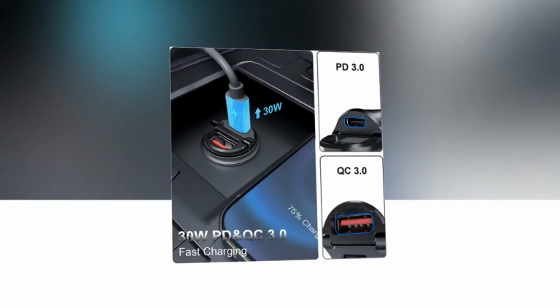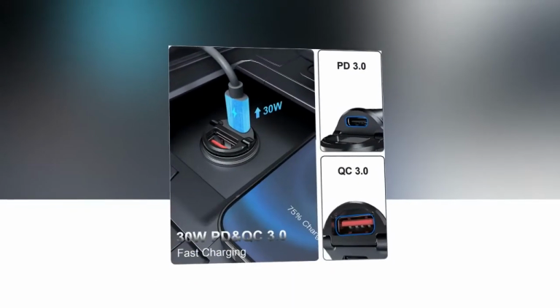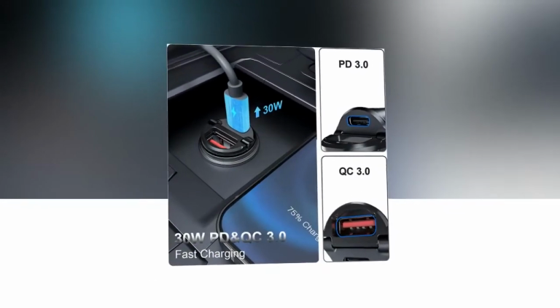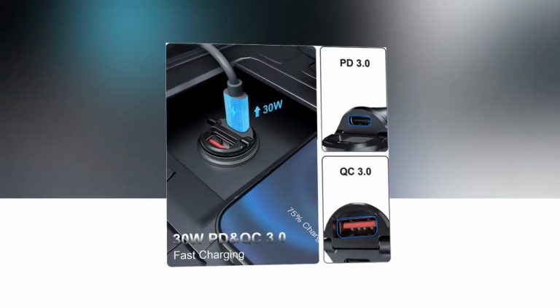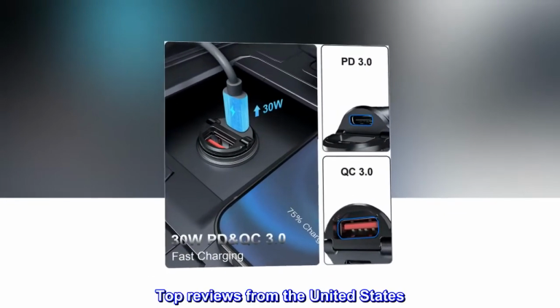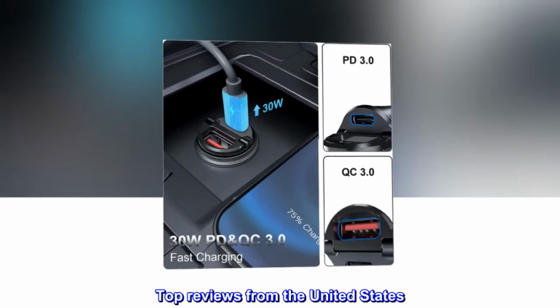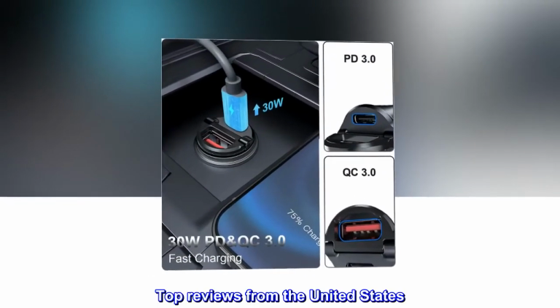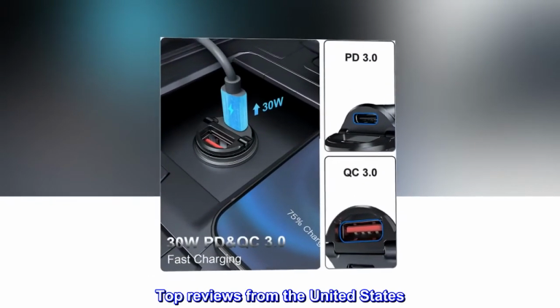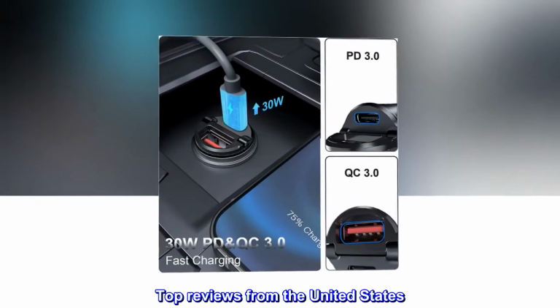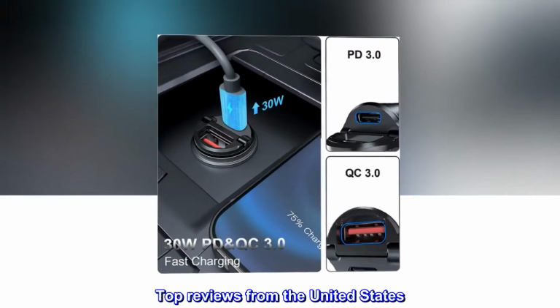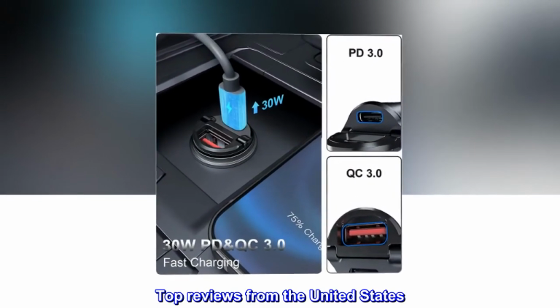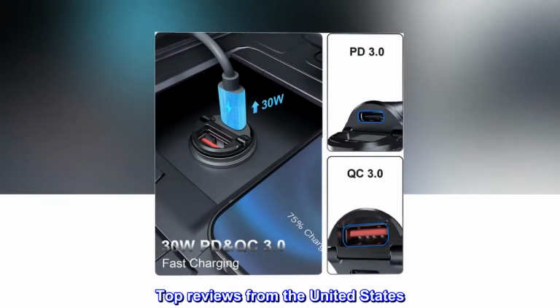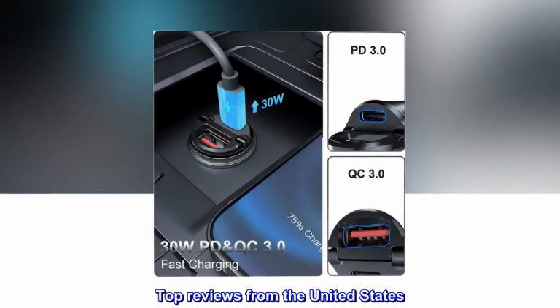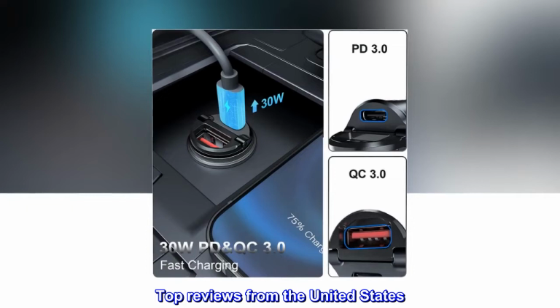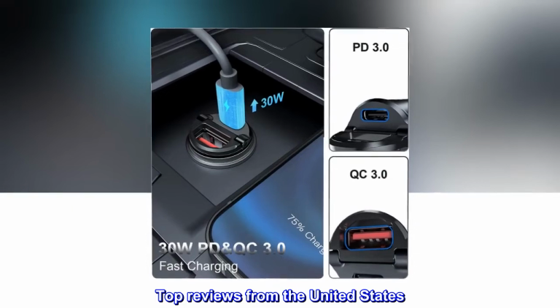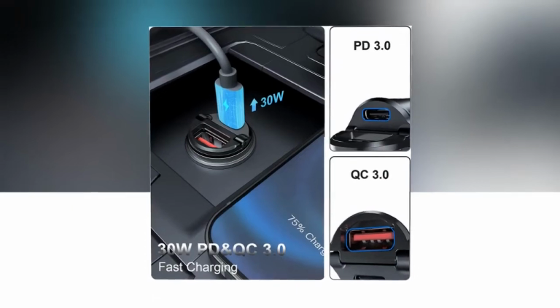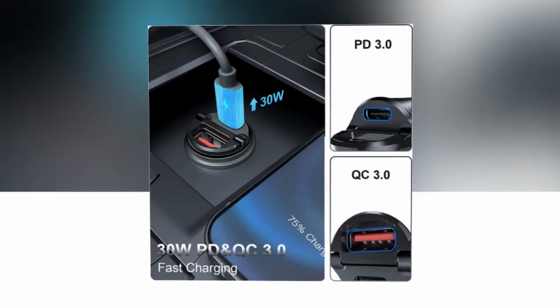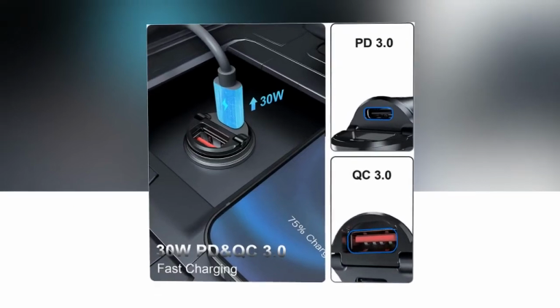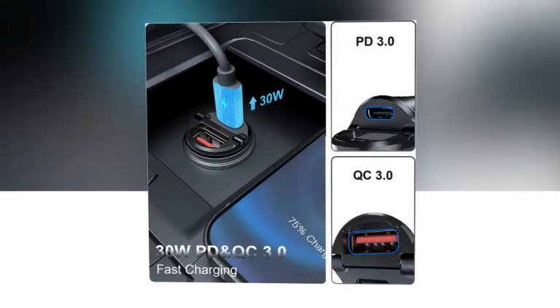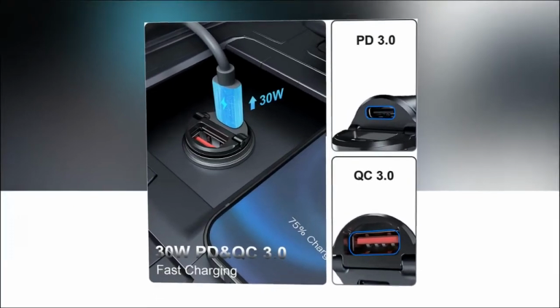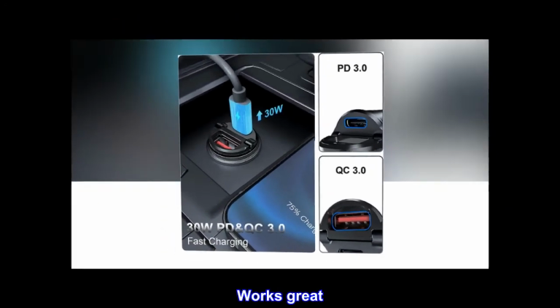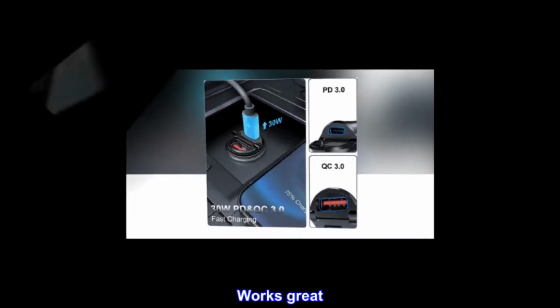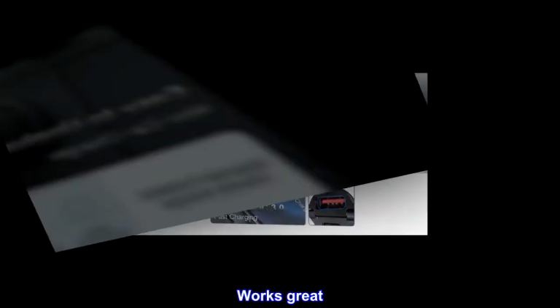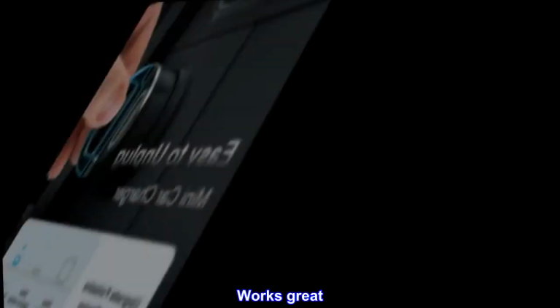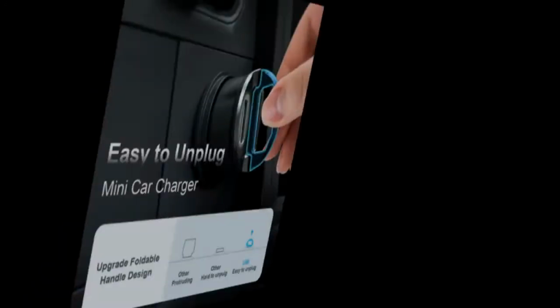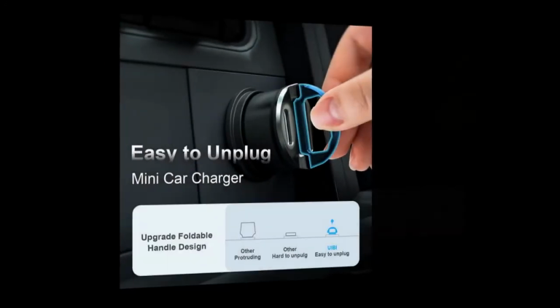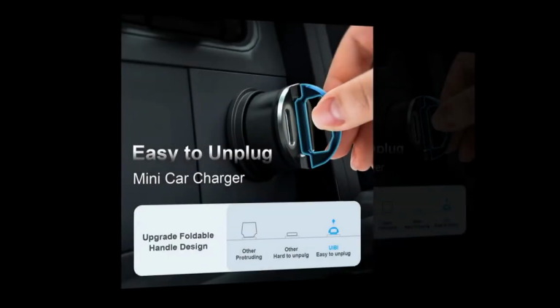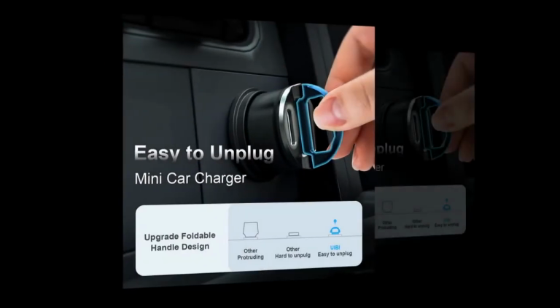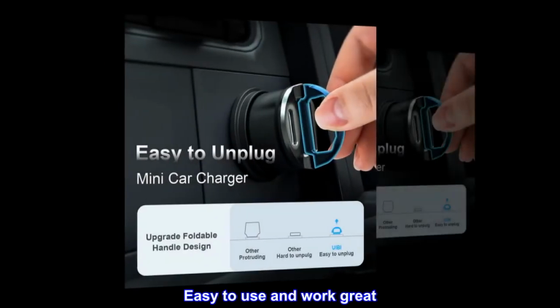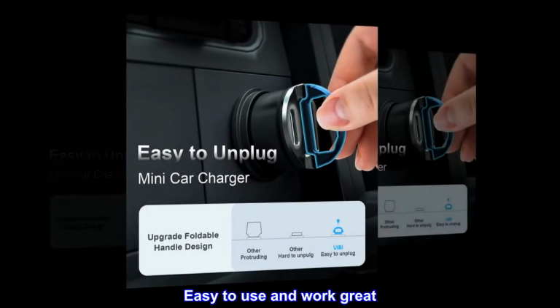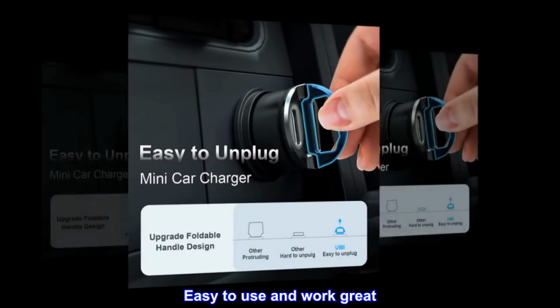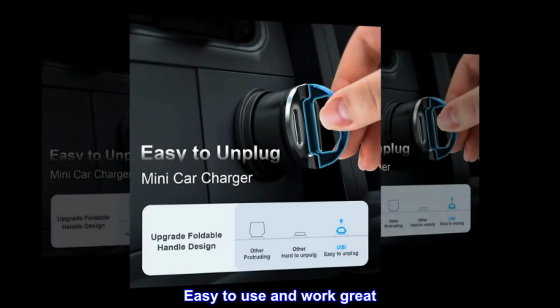Top reviews from the United States: Works great. Easy to use and works great.